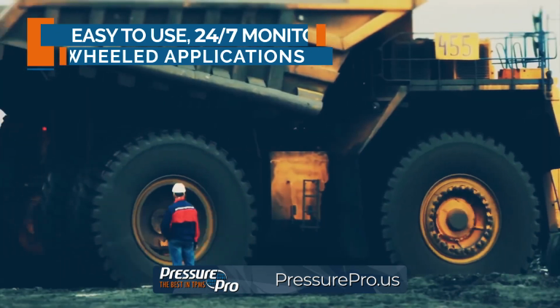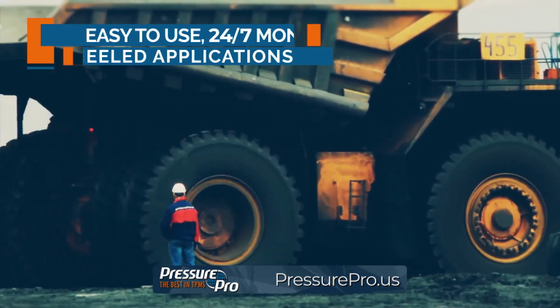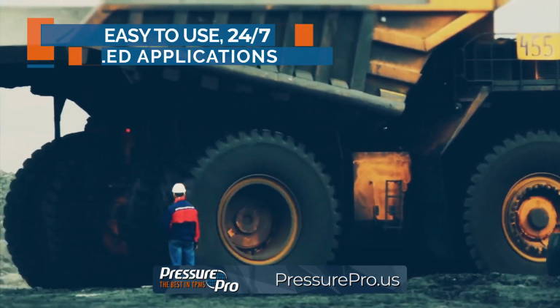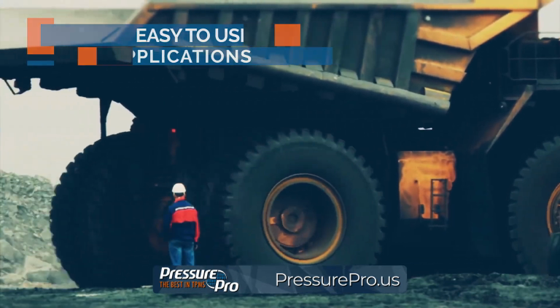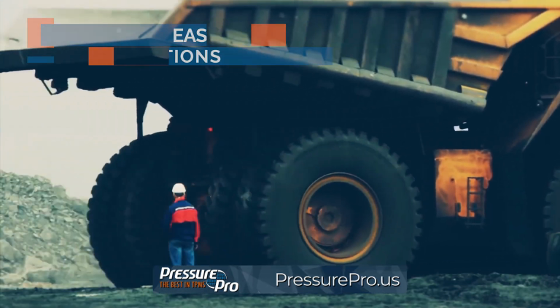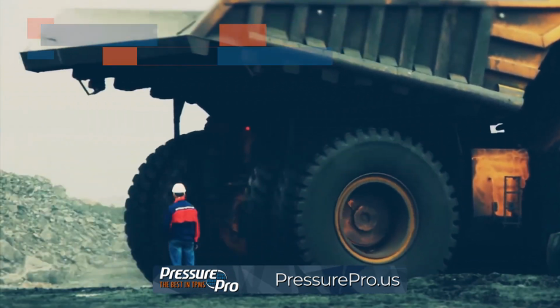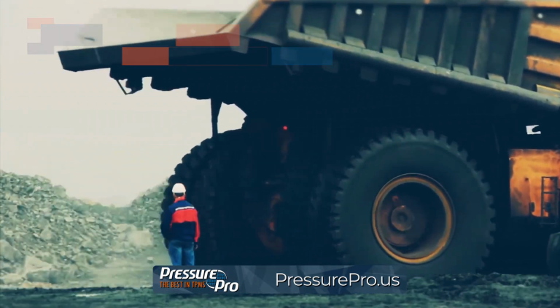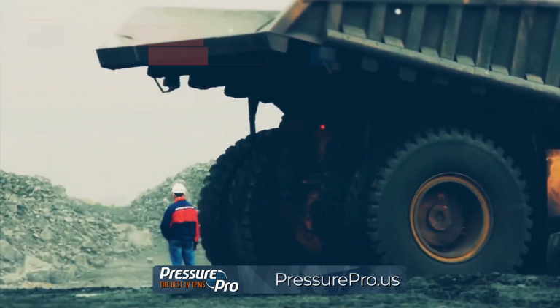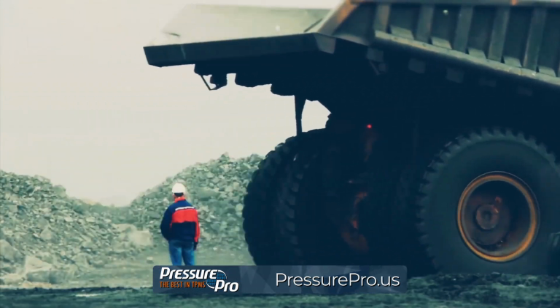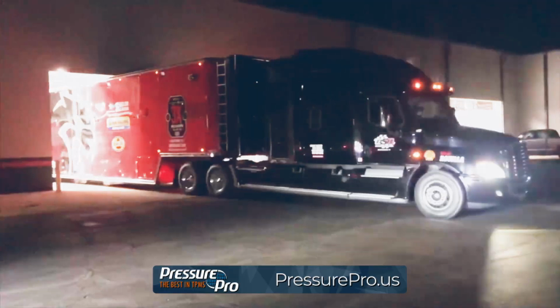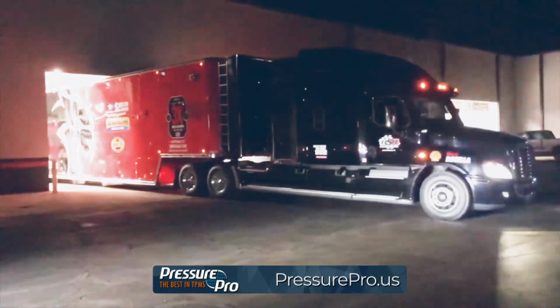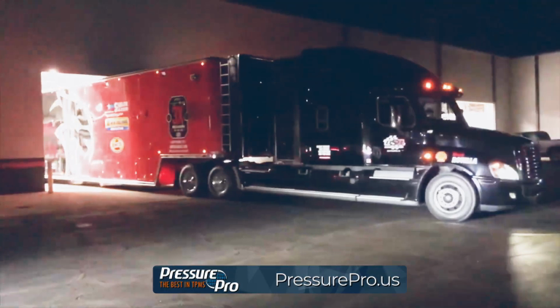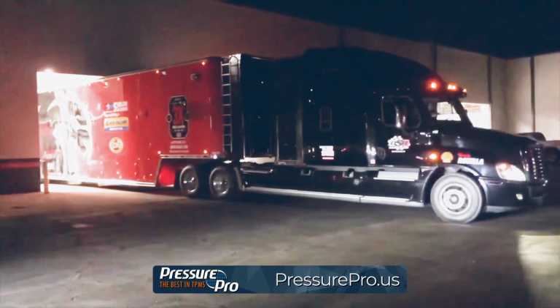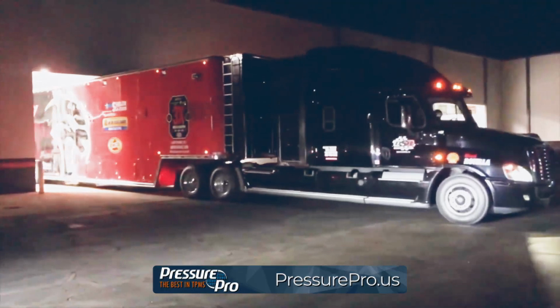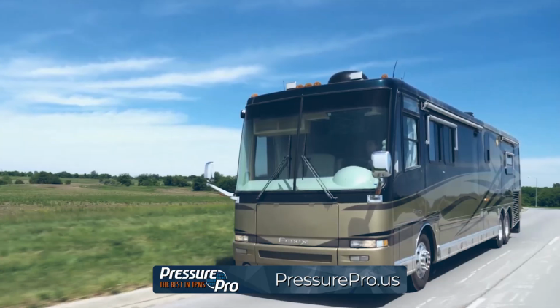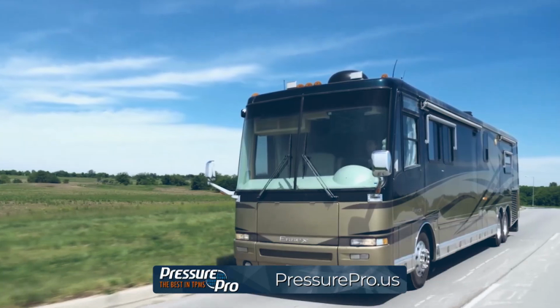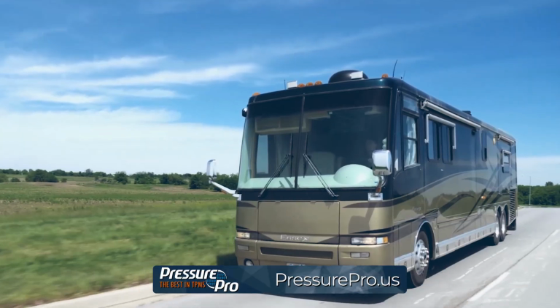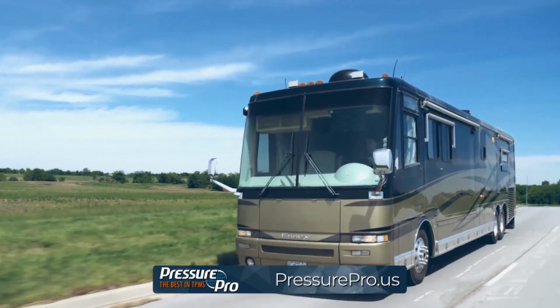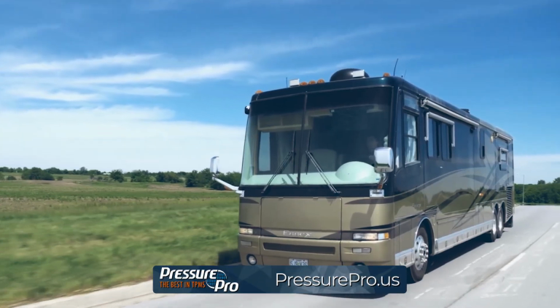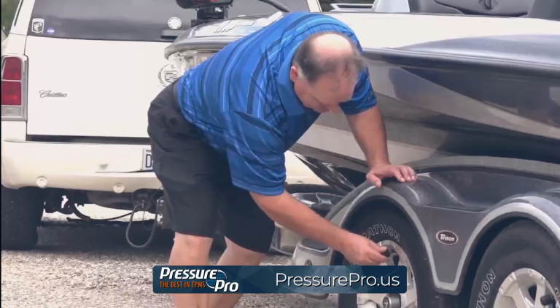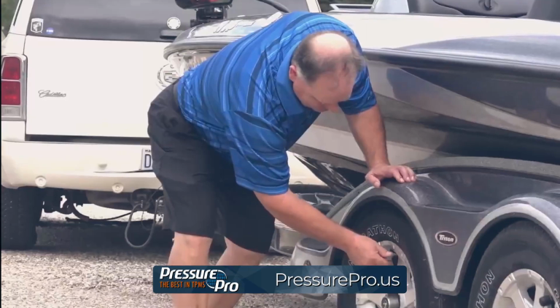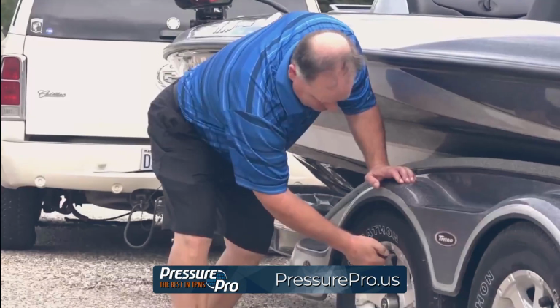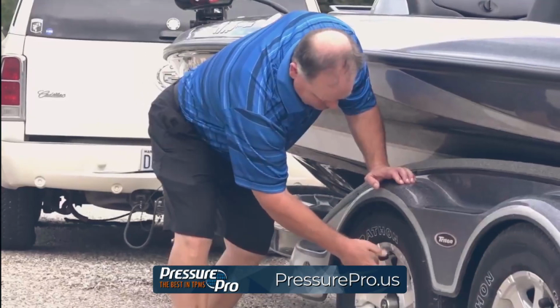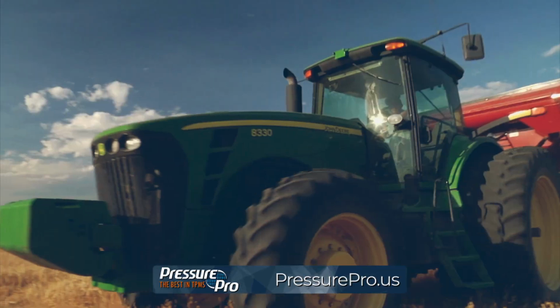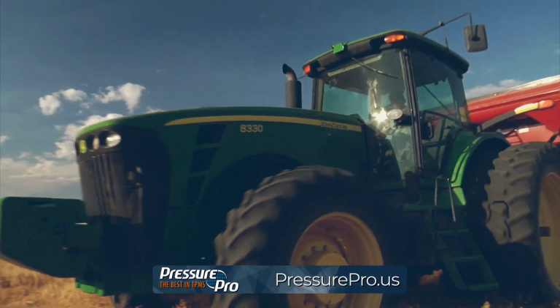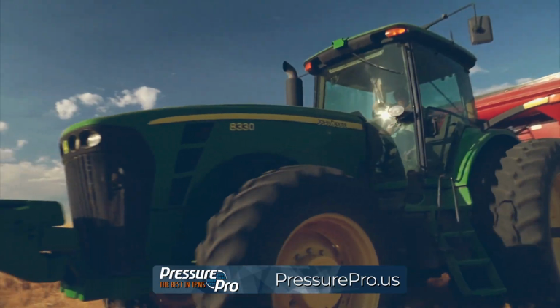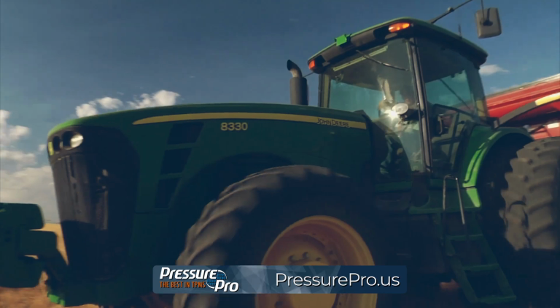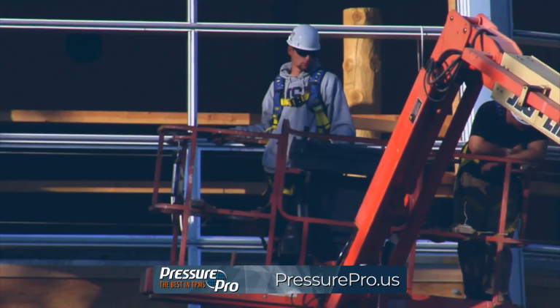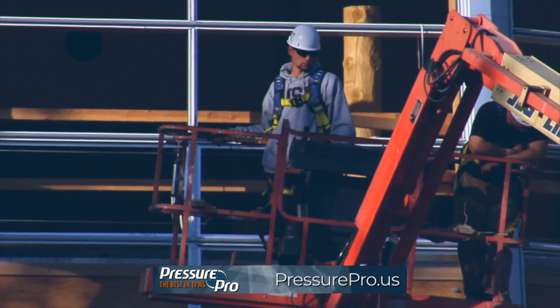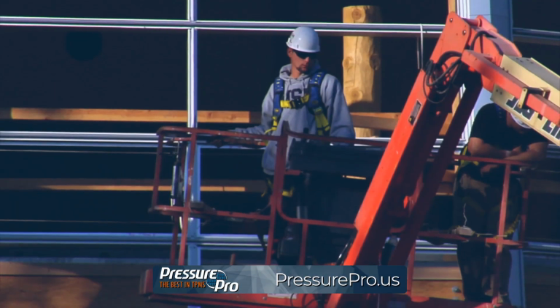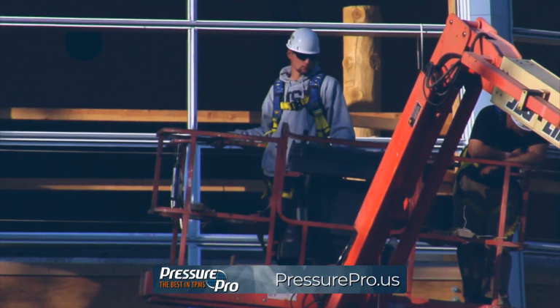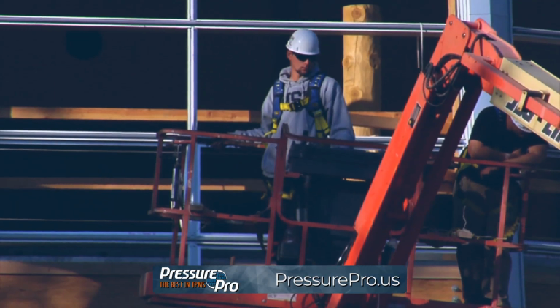From industrial equipment to commercial trucks, RVs, trailers, tractors, lifts, and more.